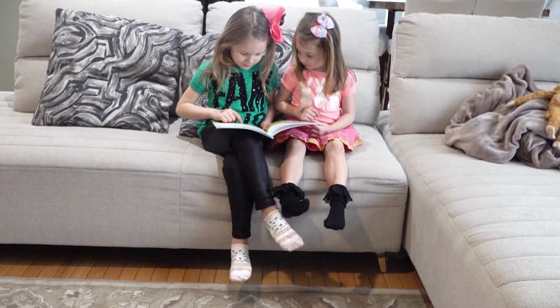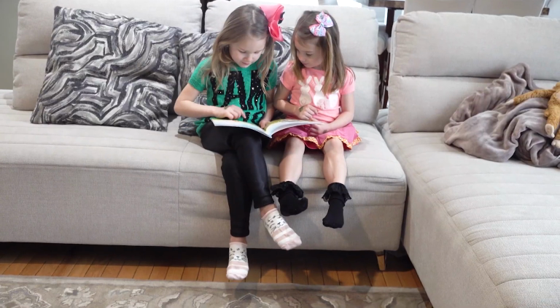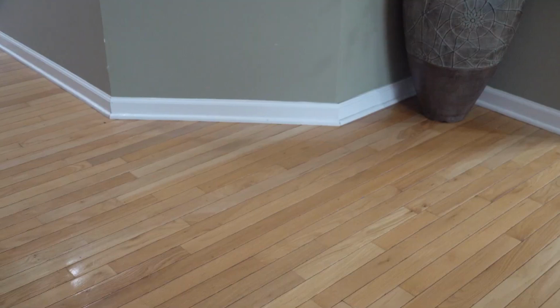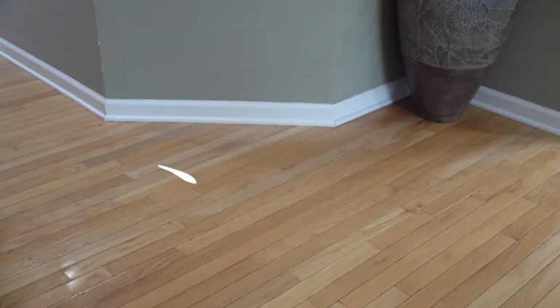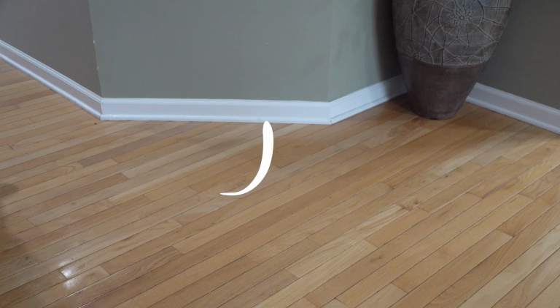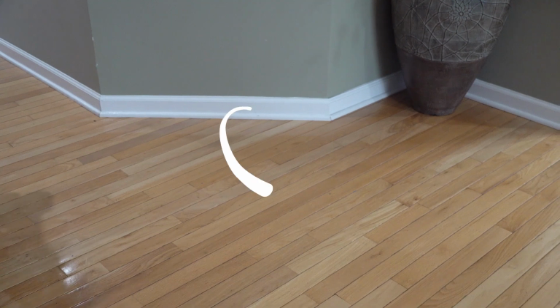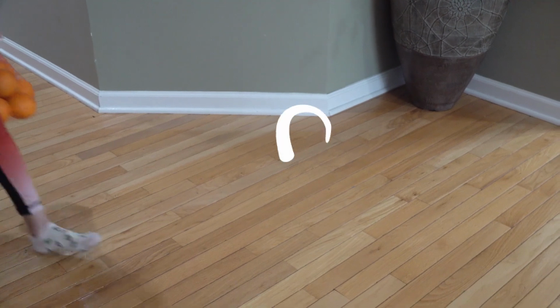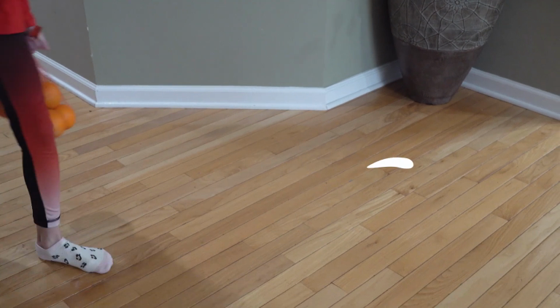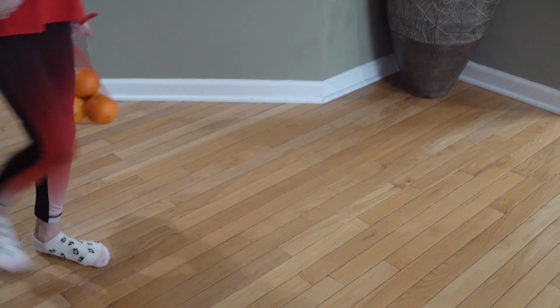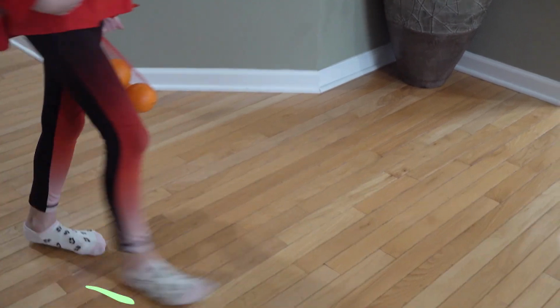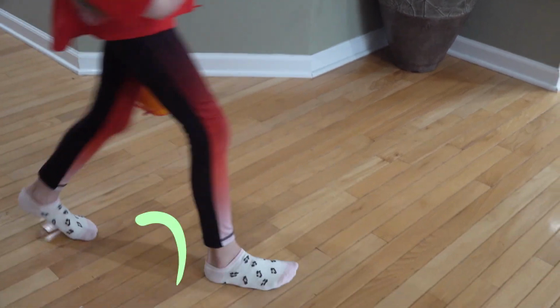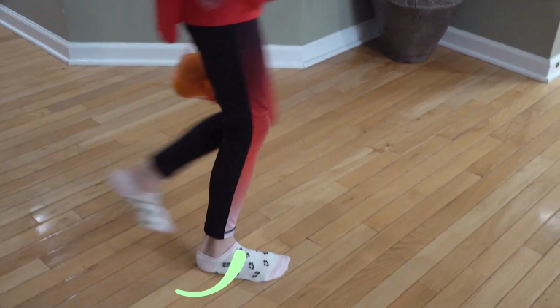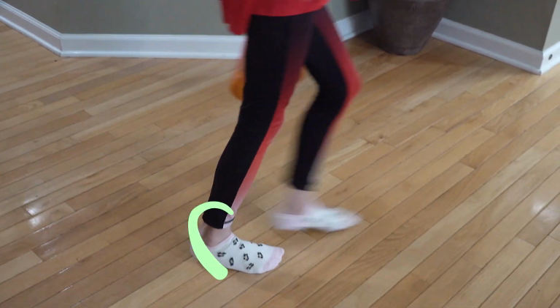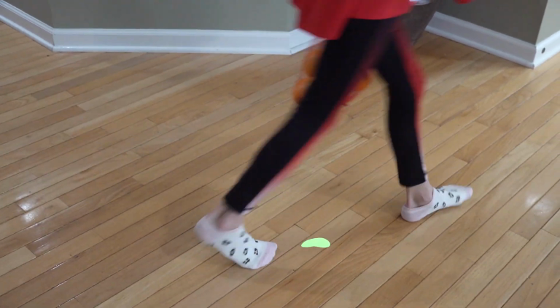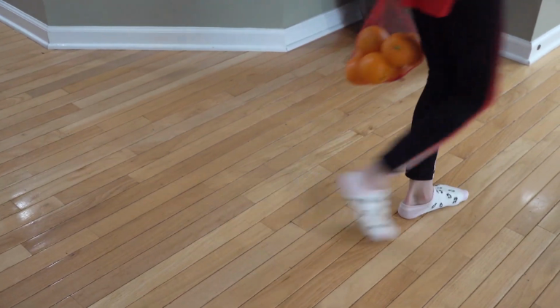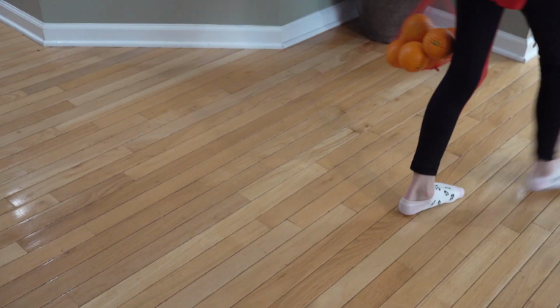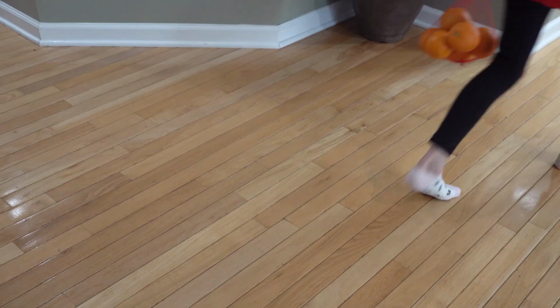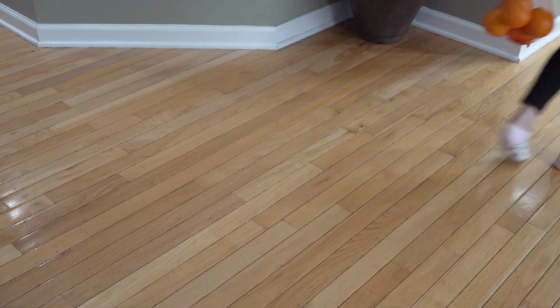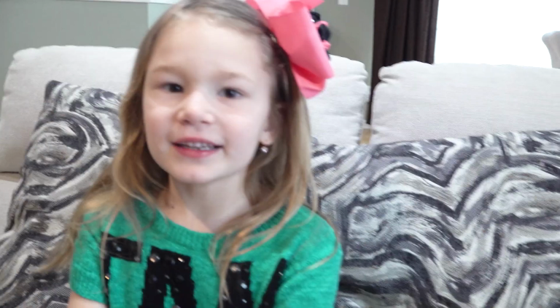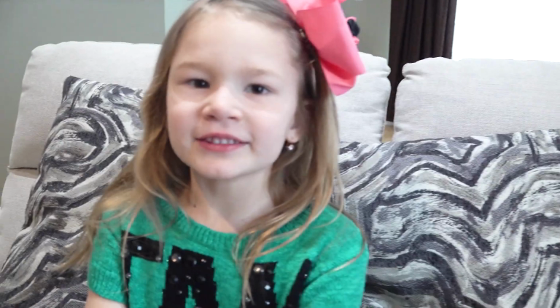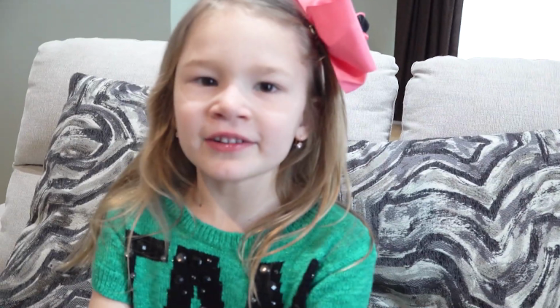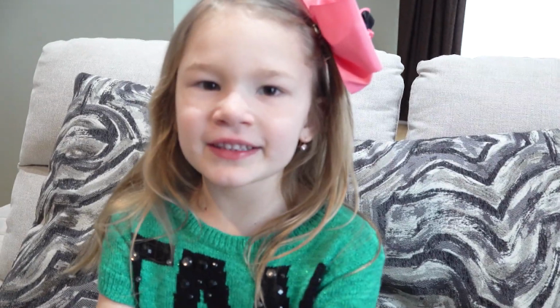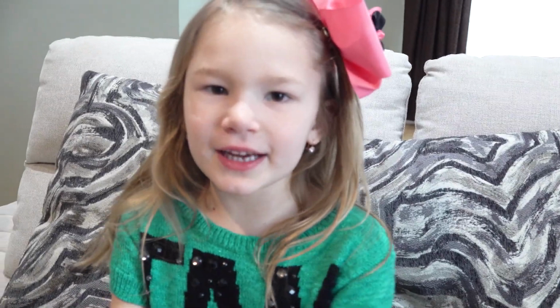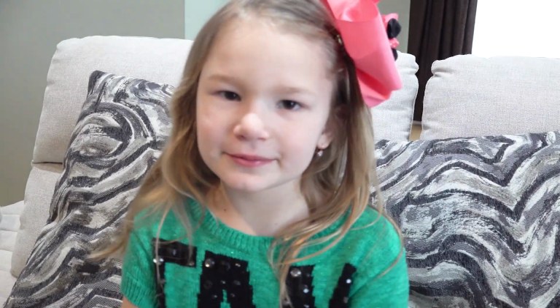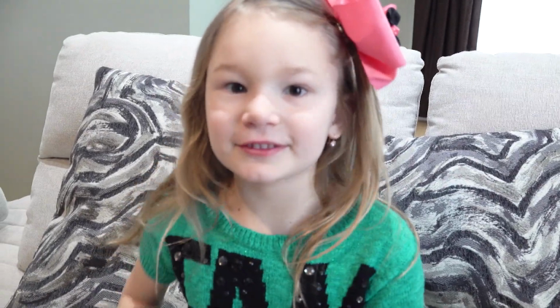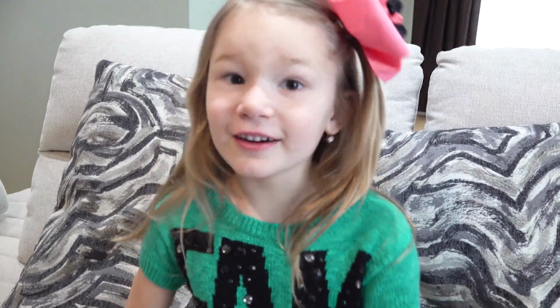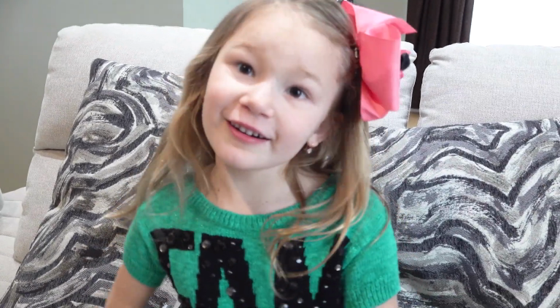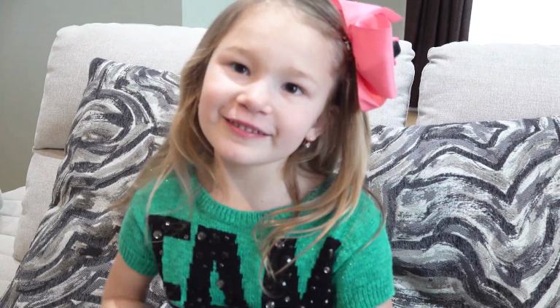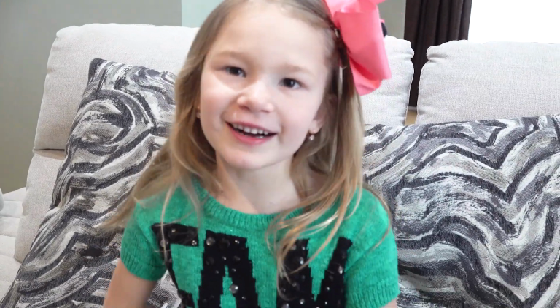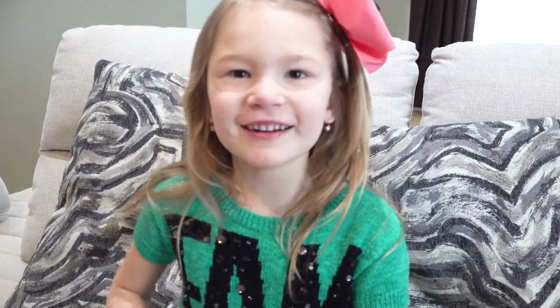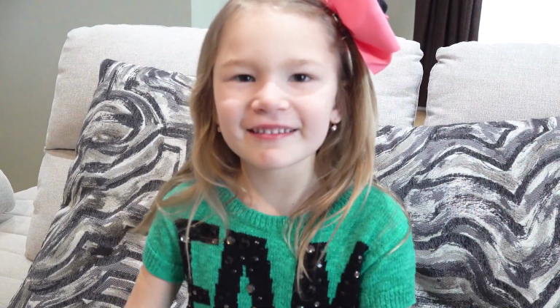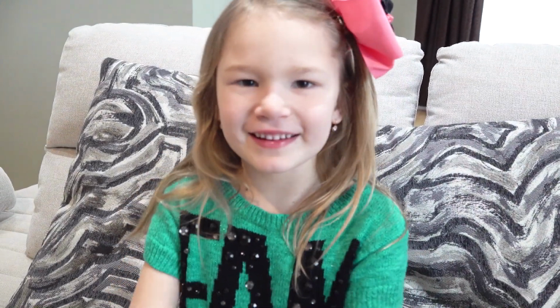Guys, I got some groceries! Let's go eat, I'm so hungry!